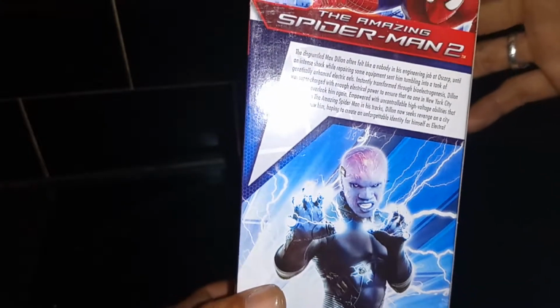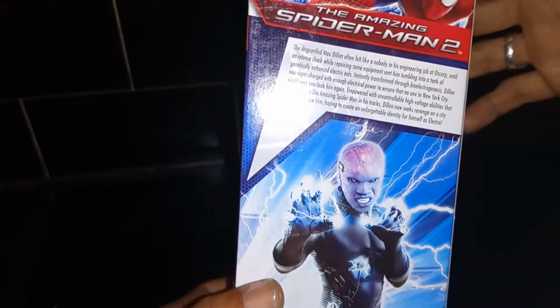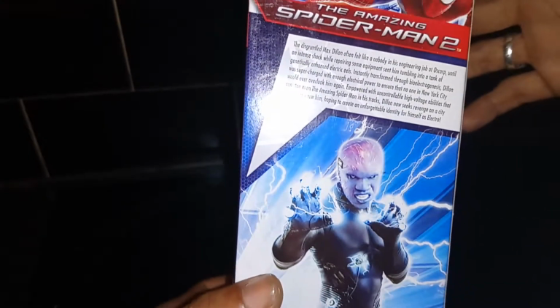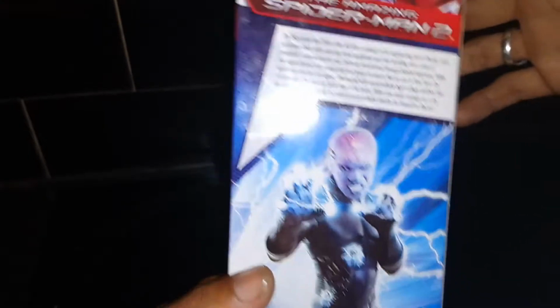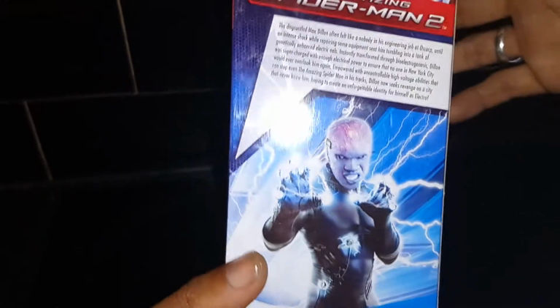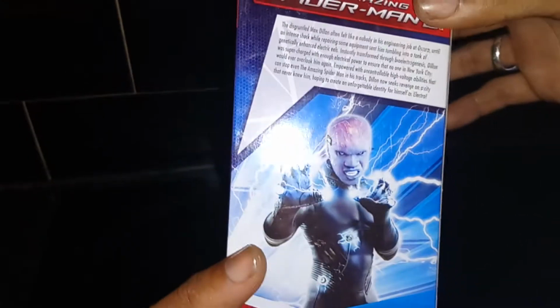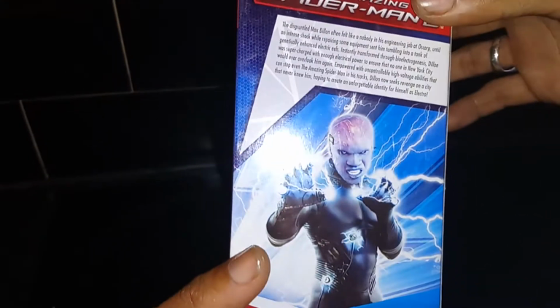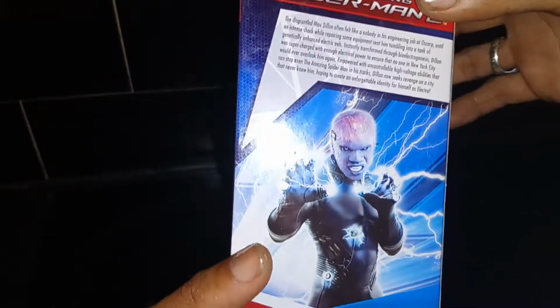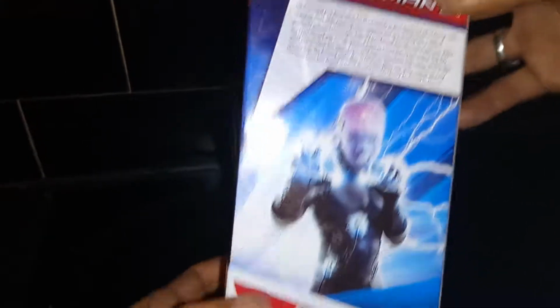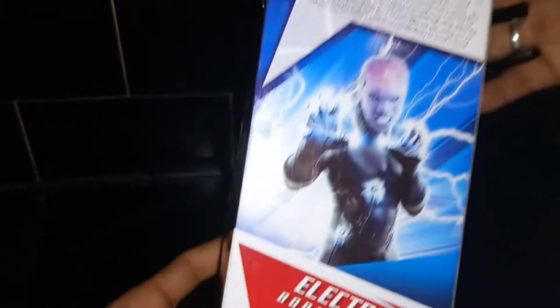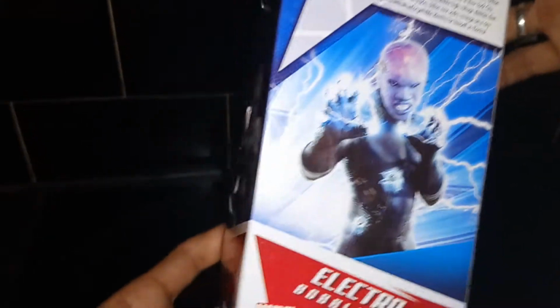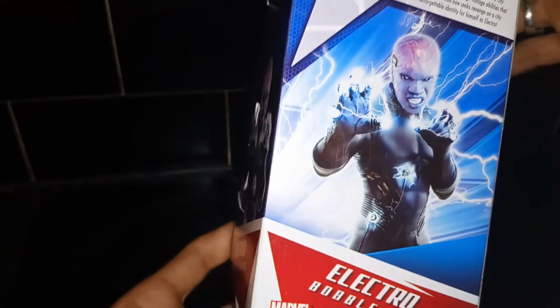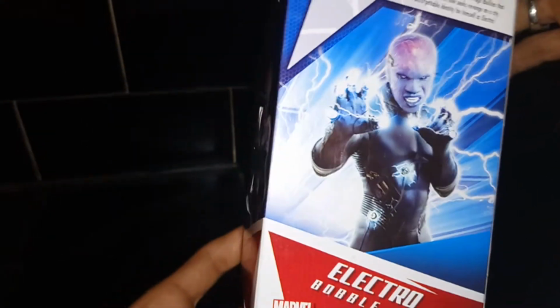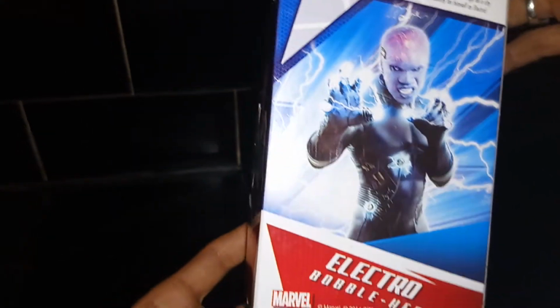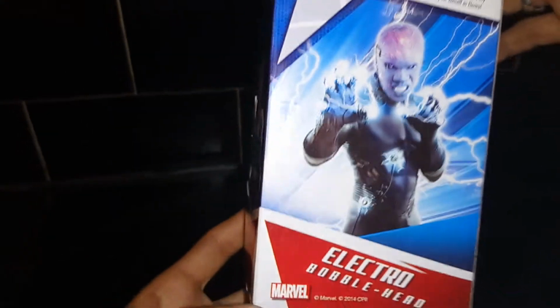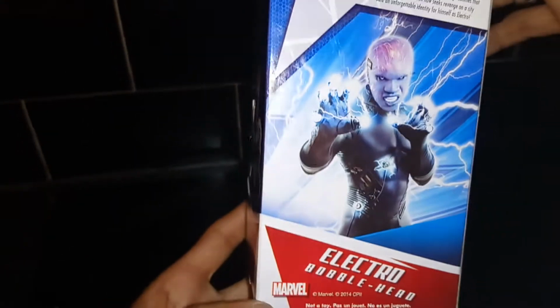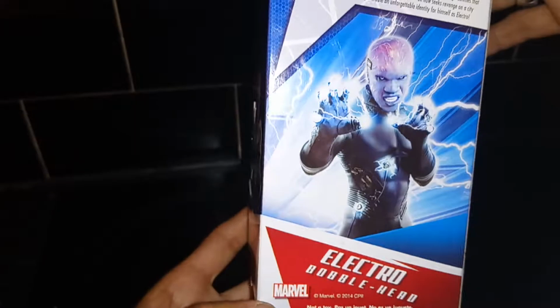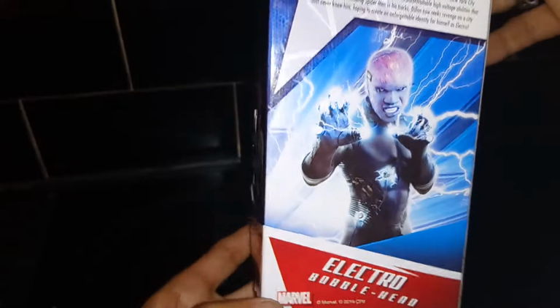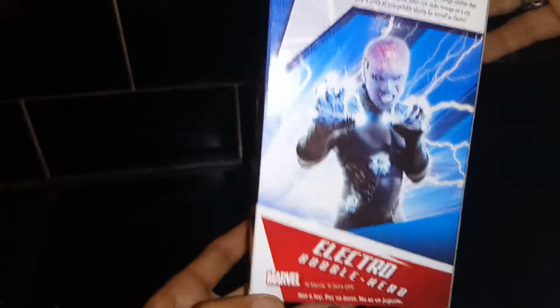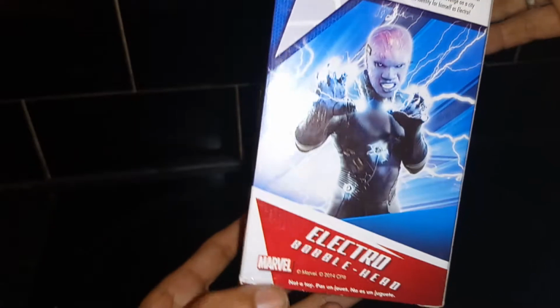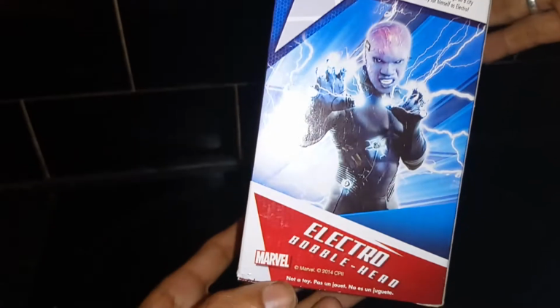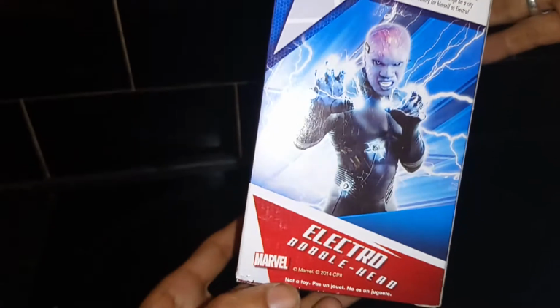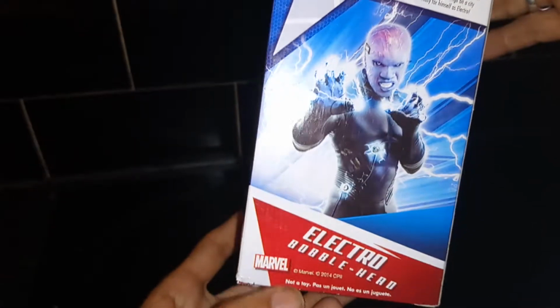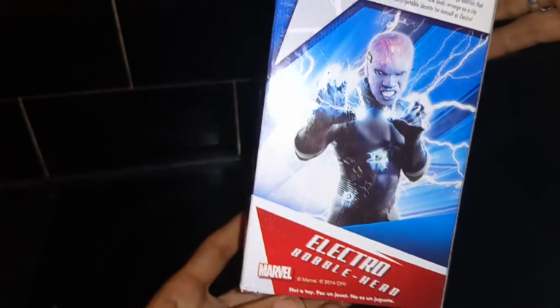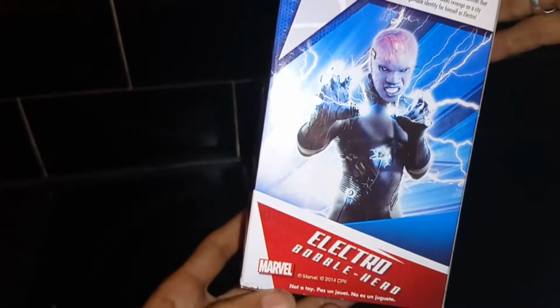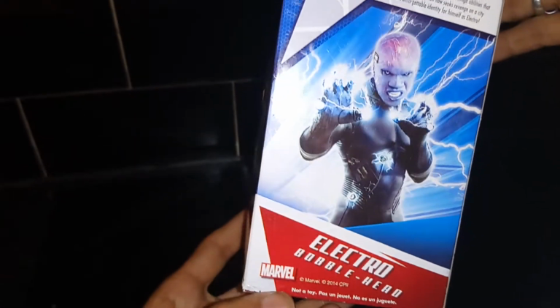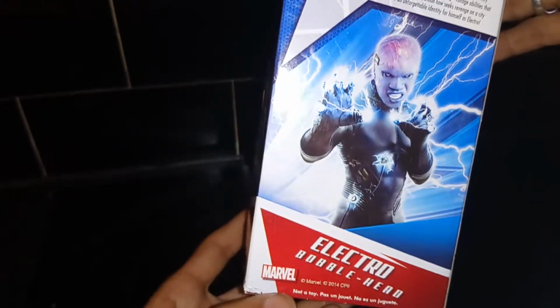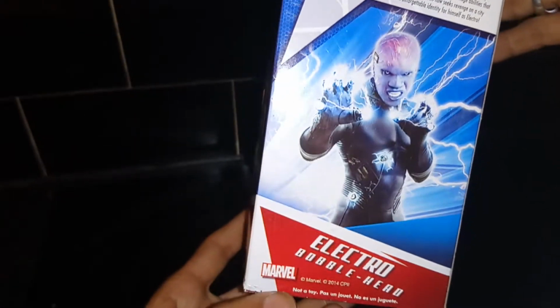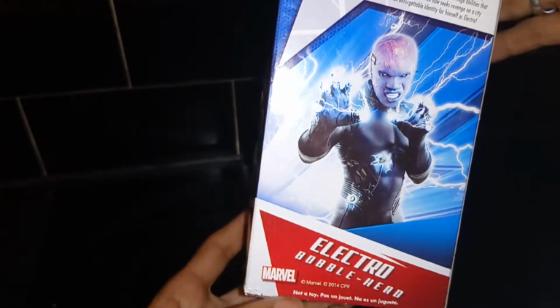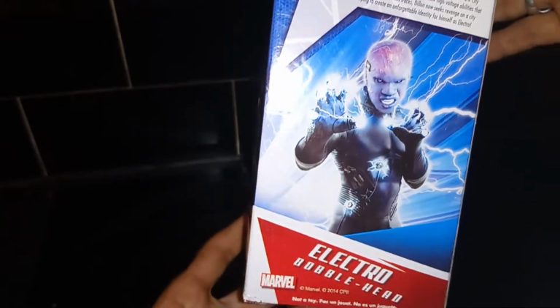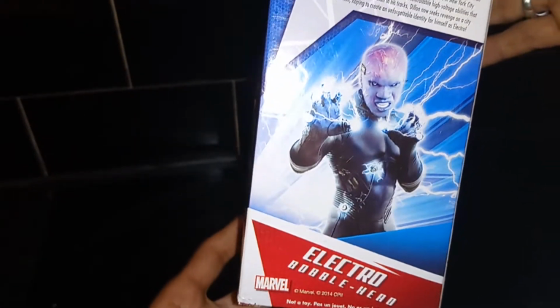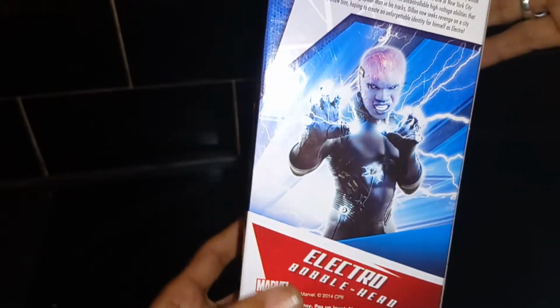As you can see, this is a Marvel product, and it is even listed as 'not a toy.'